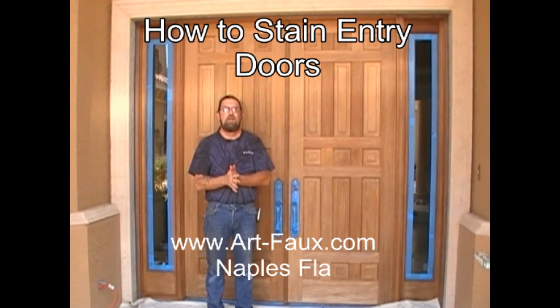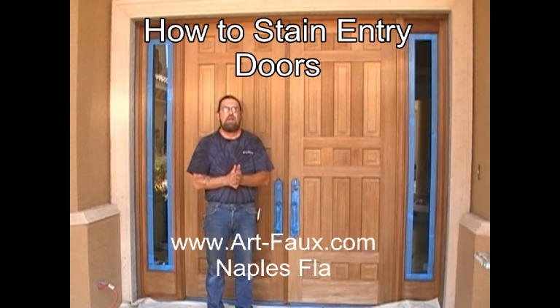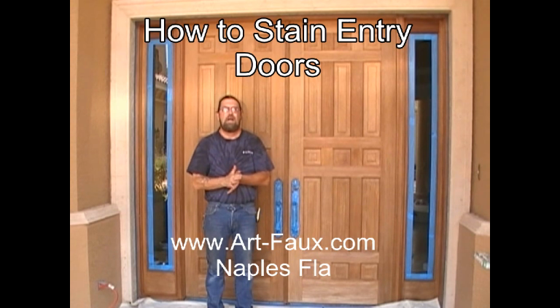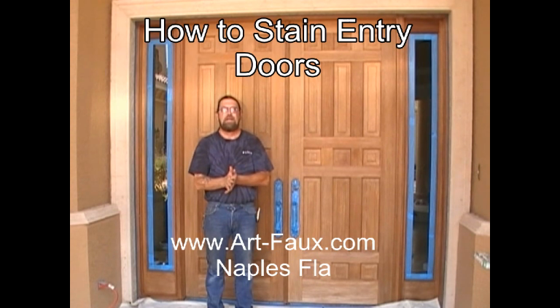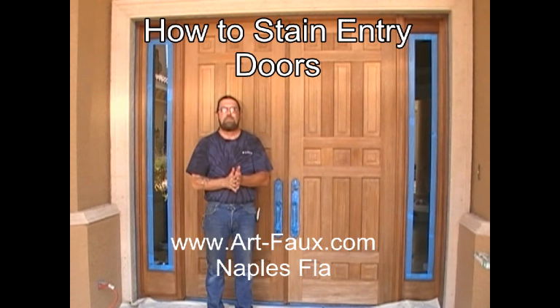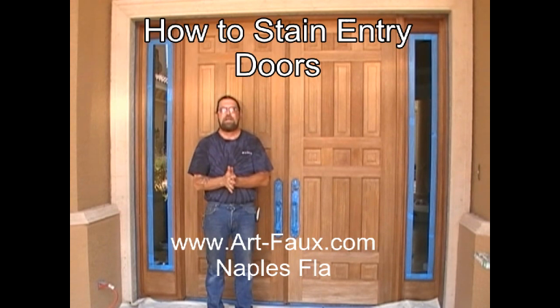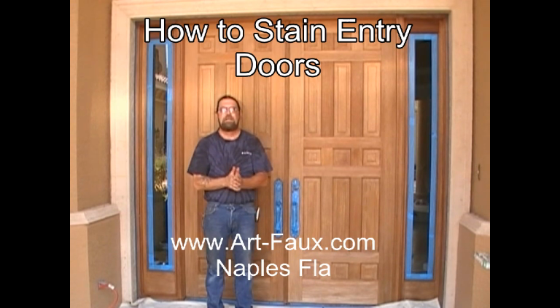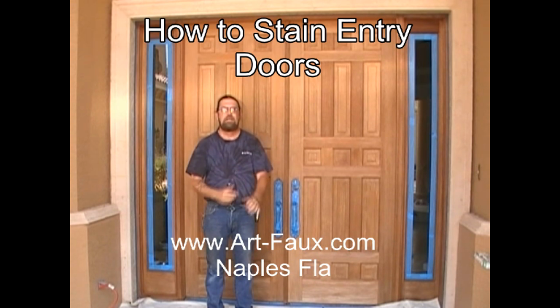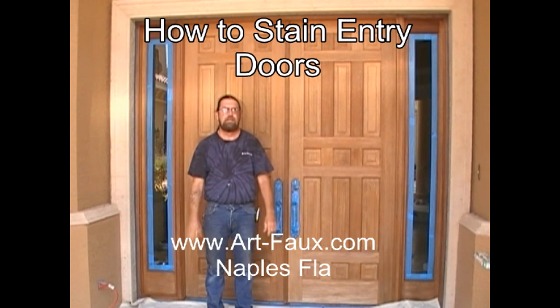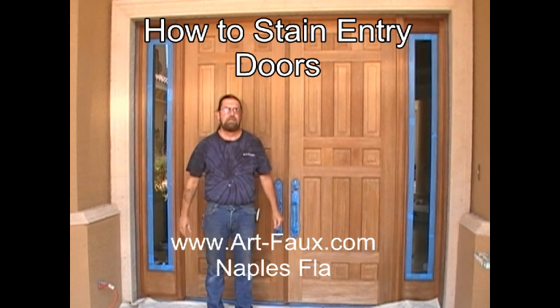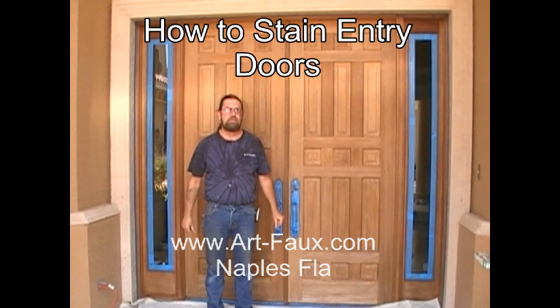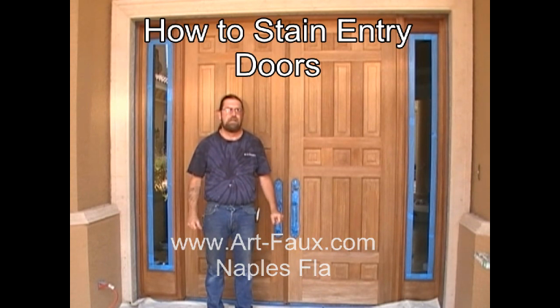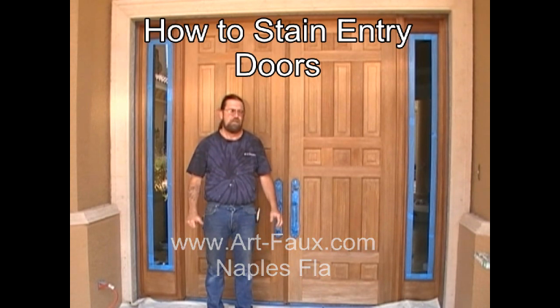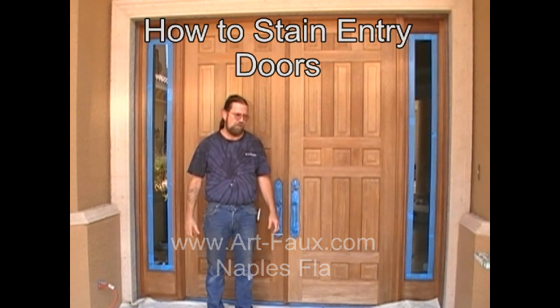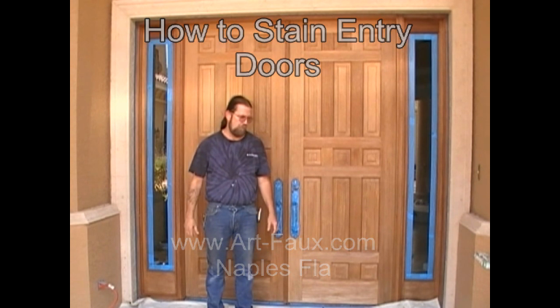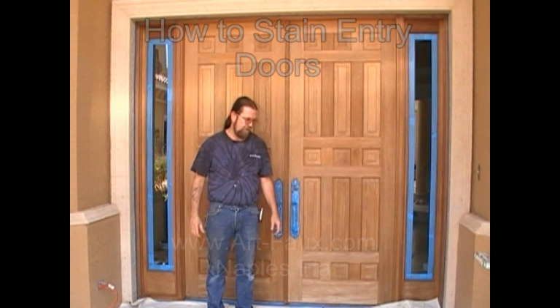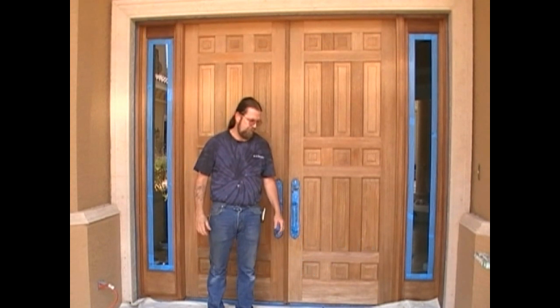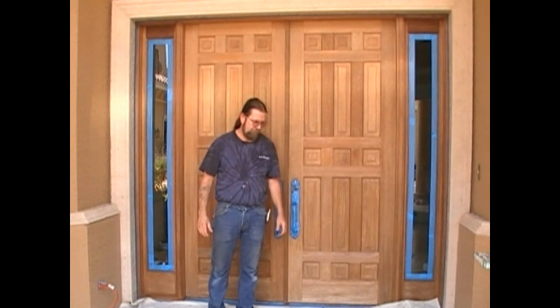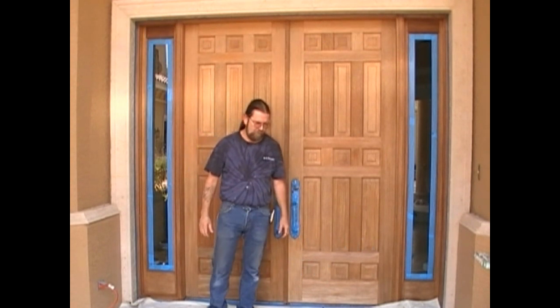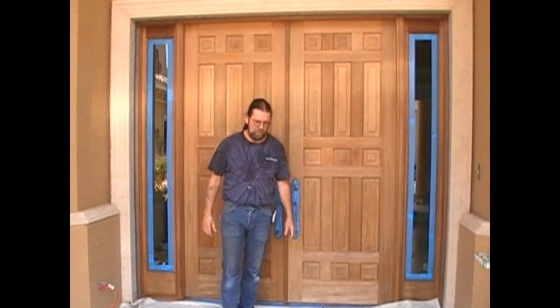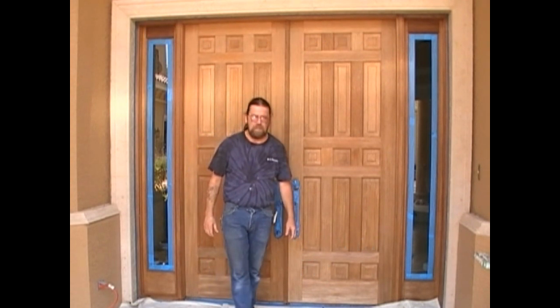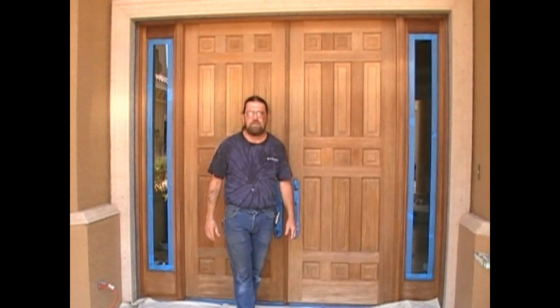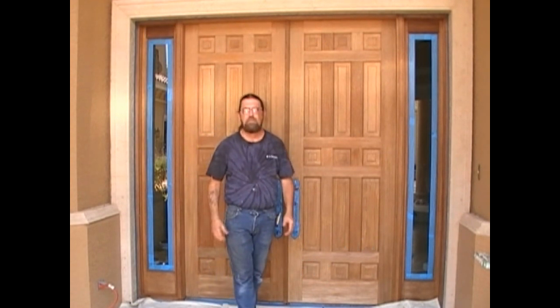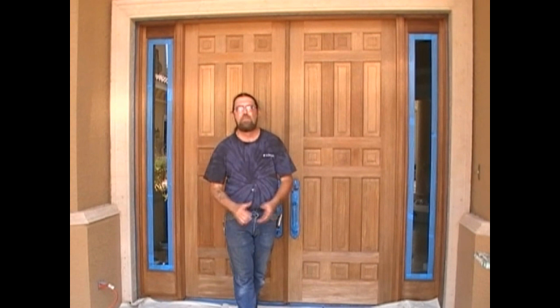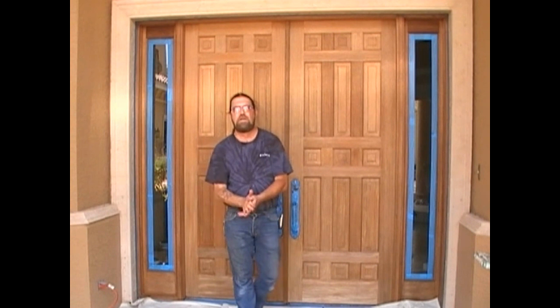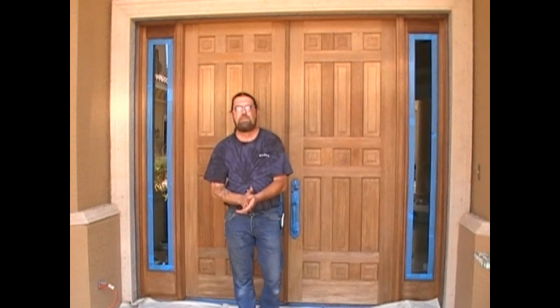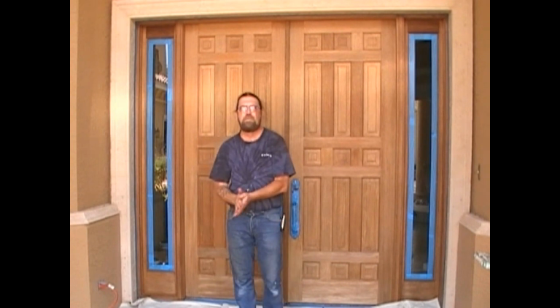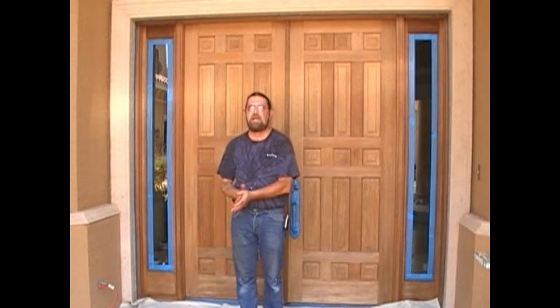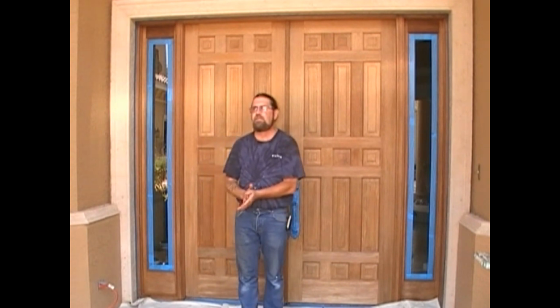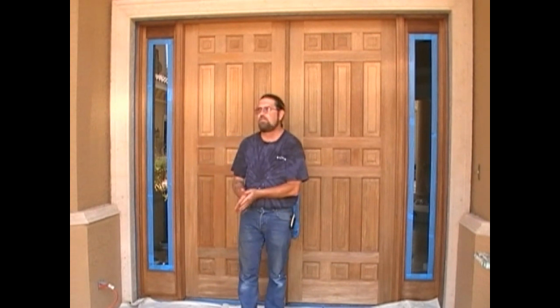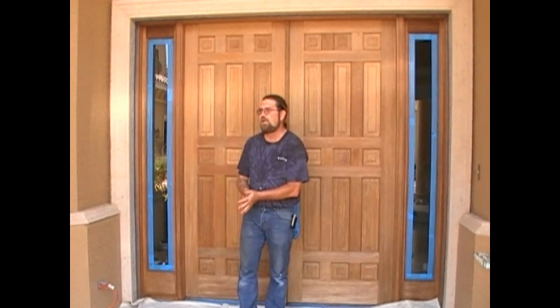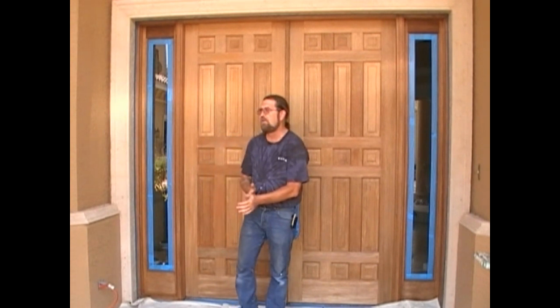Hi, everybody. This is Art Moorhead. I'm with Art Faux Designs and Painting.